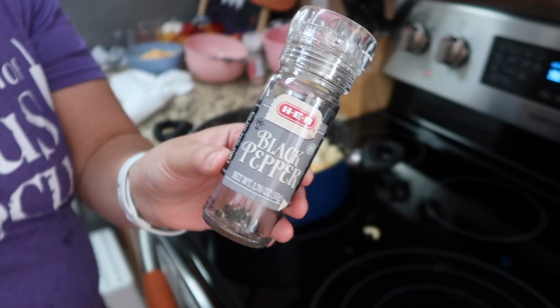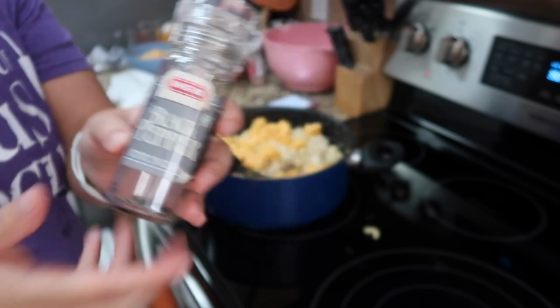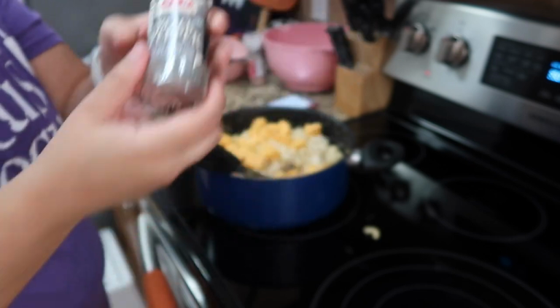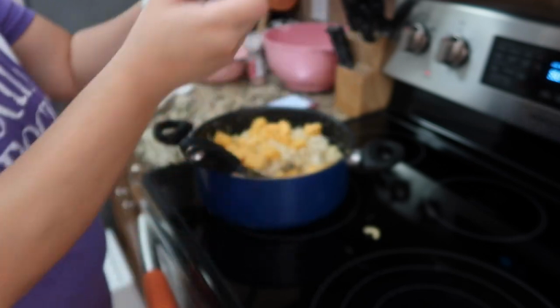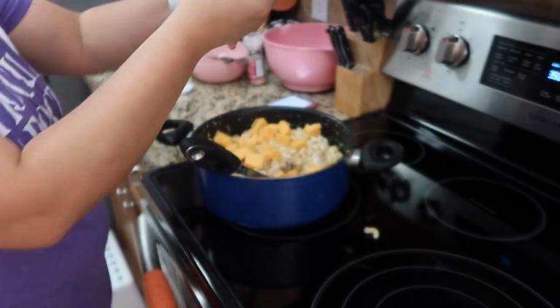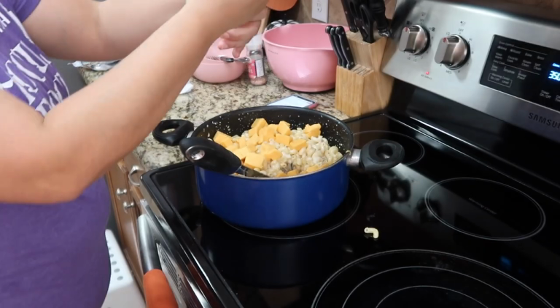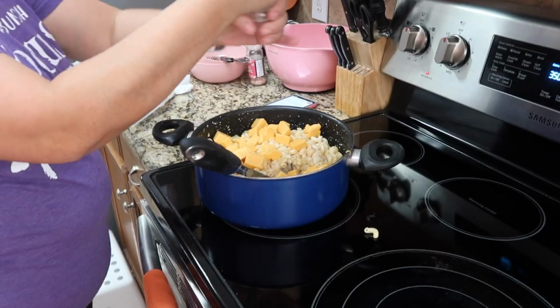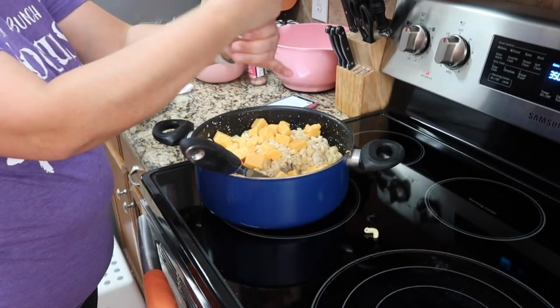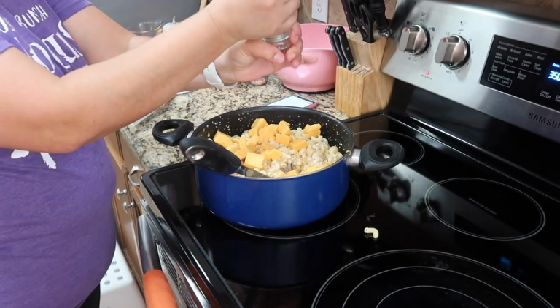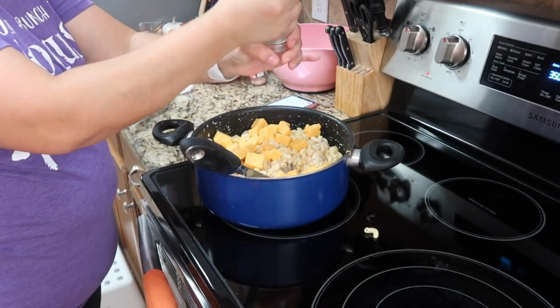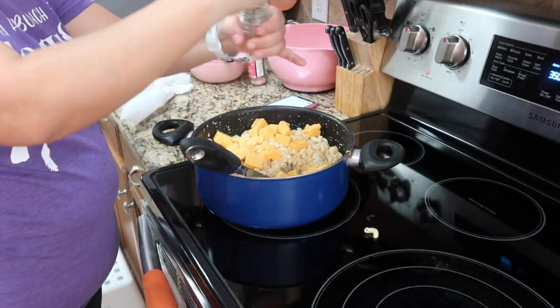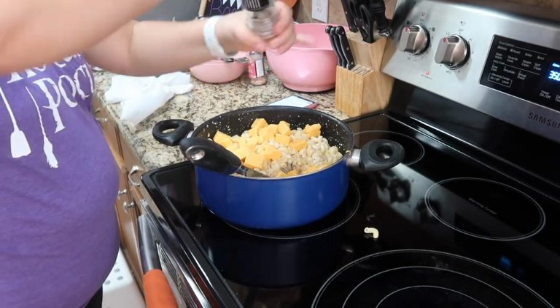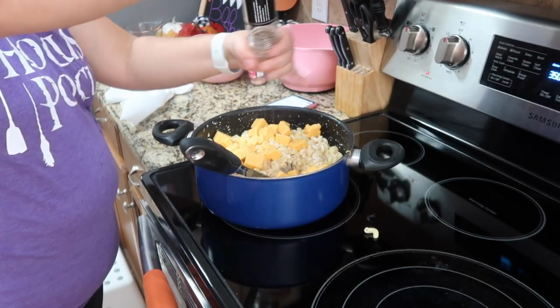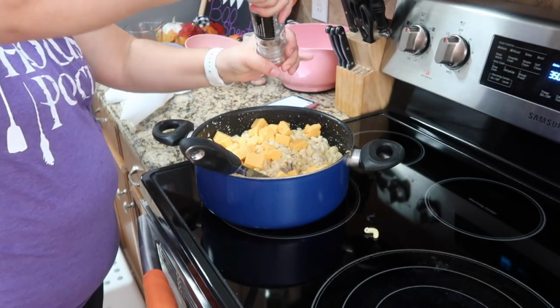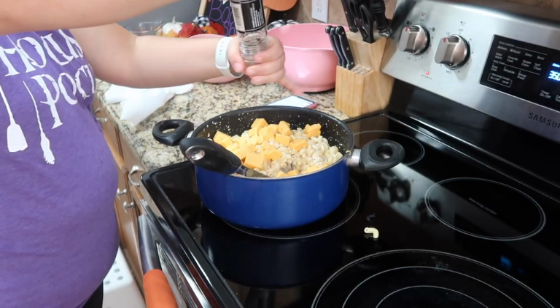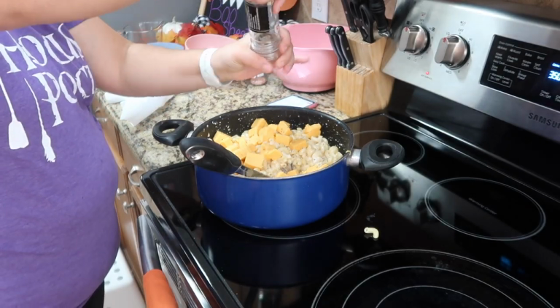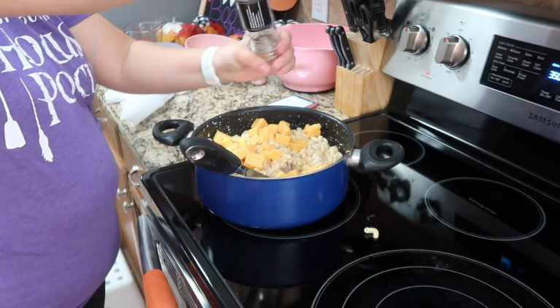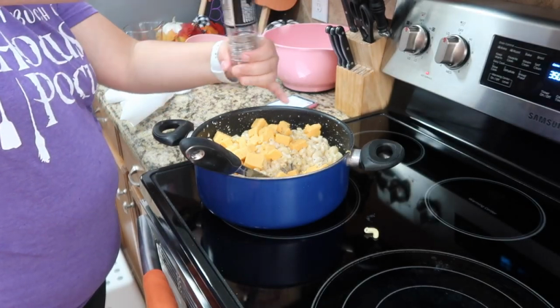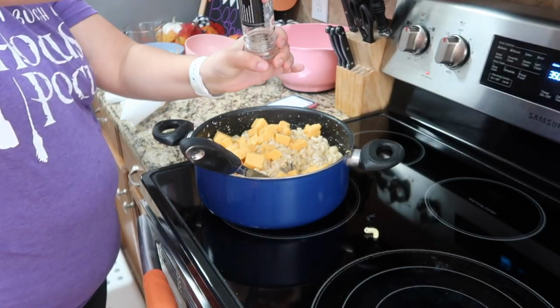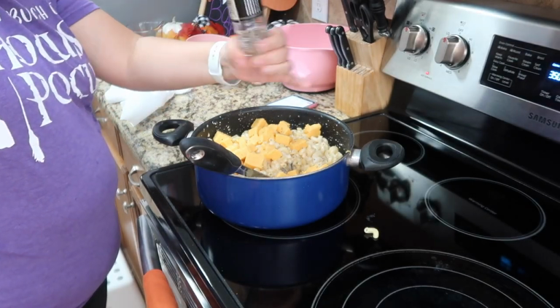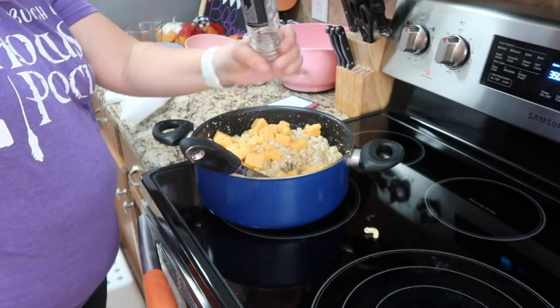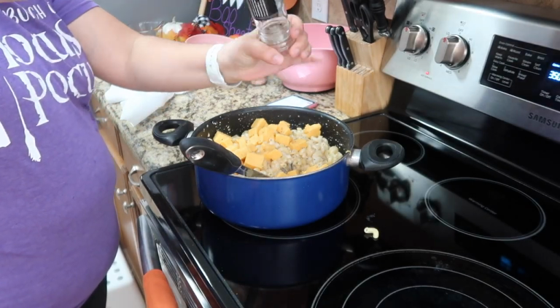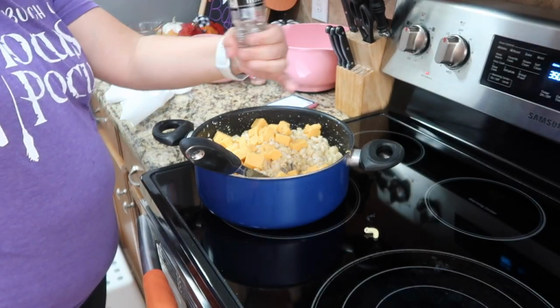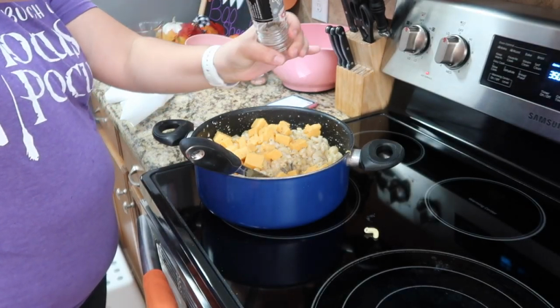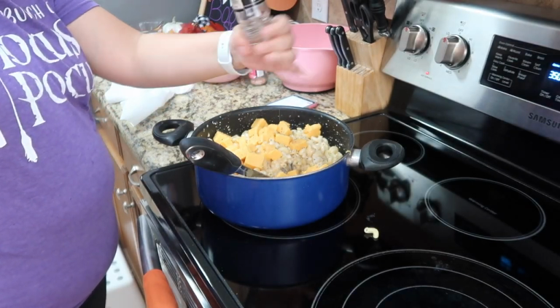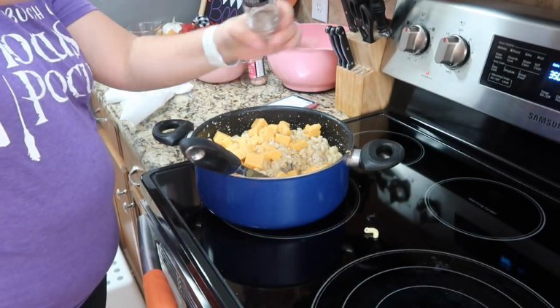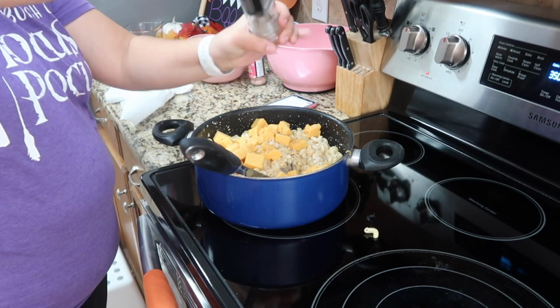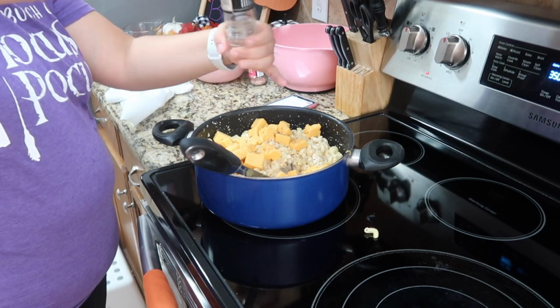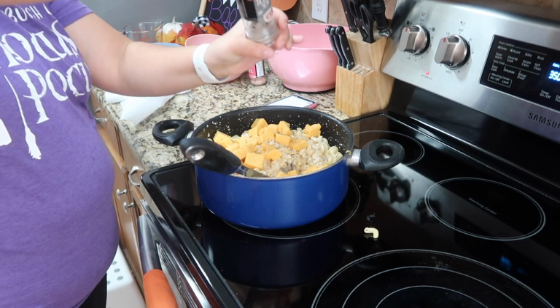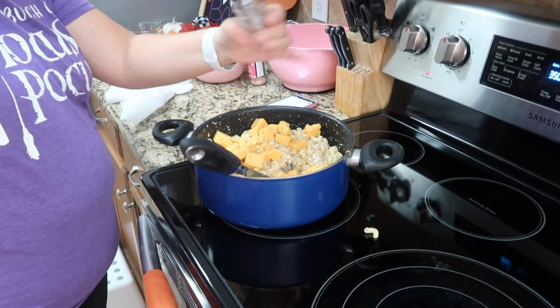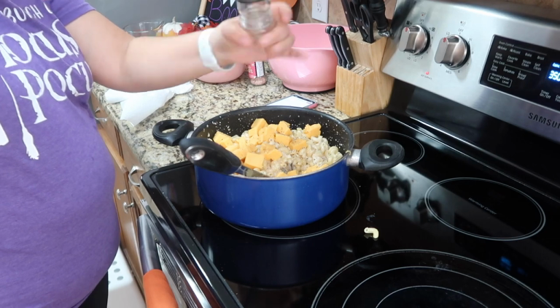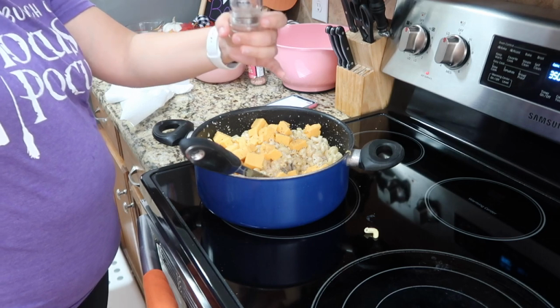And here I am adding just the salt and pepper. Those are the only two seasonings that go into this recipe.